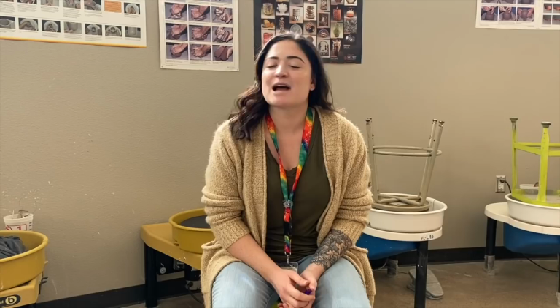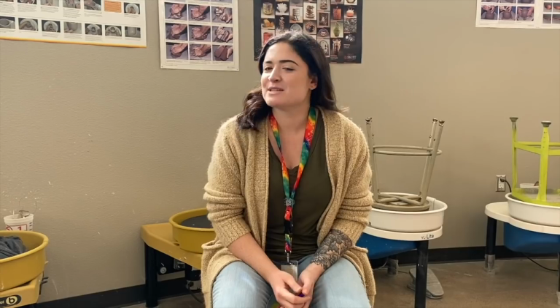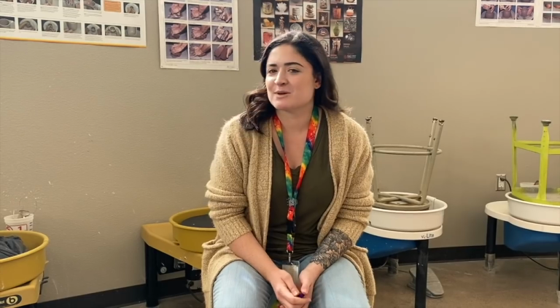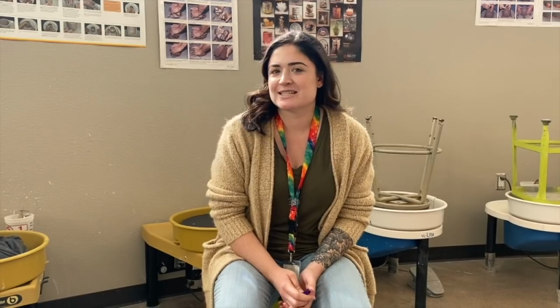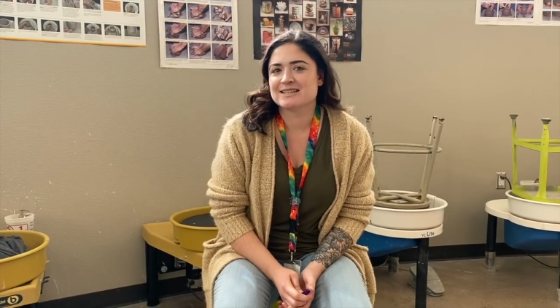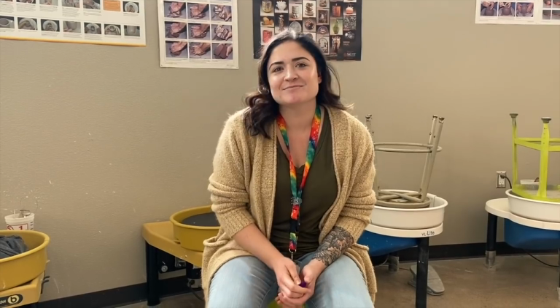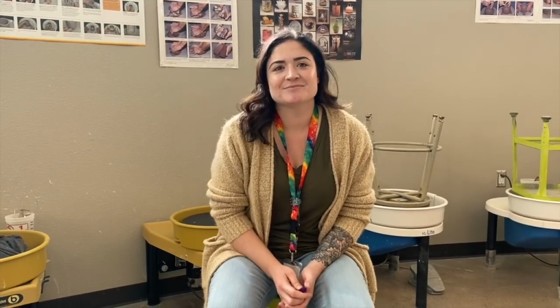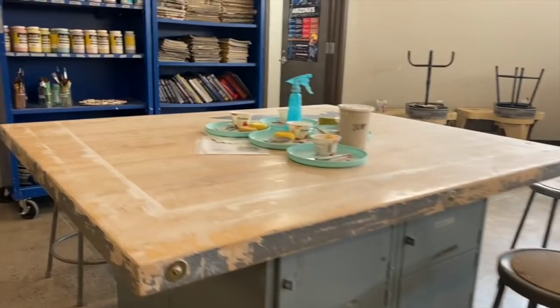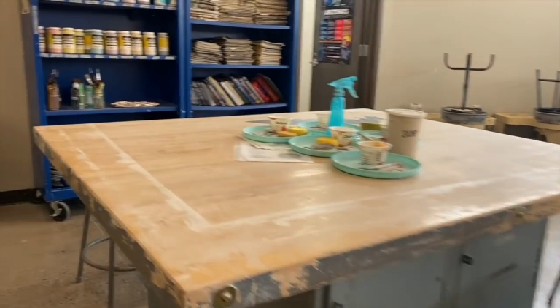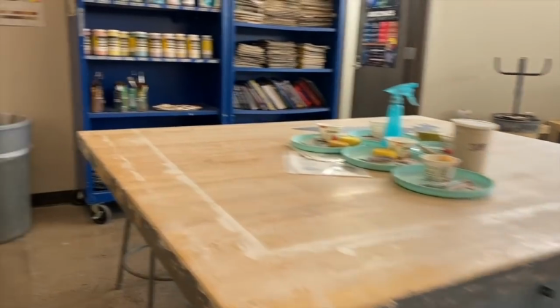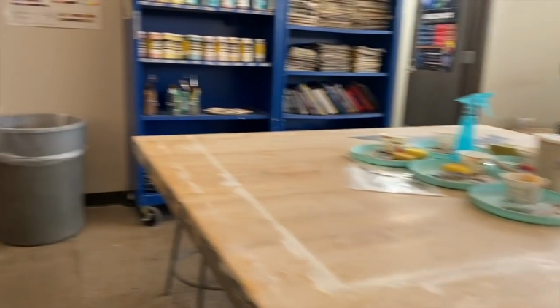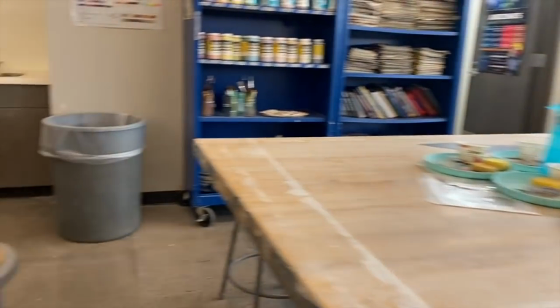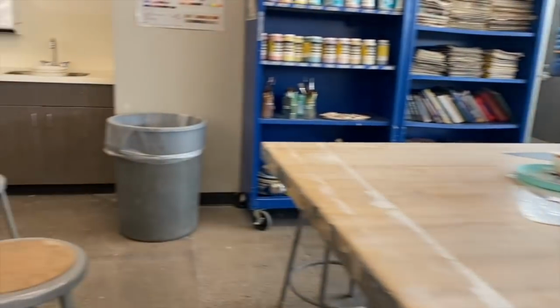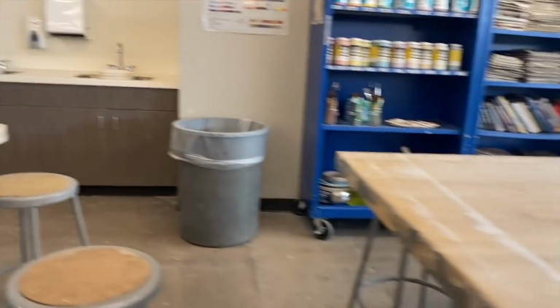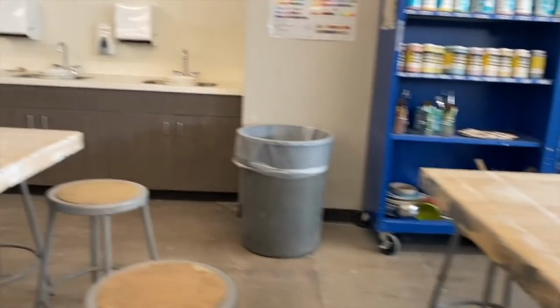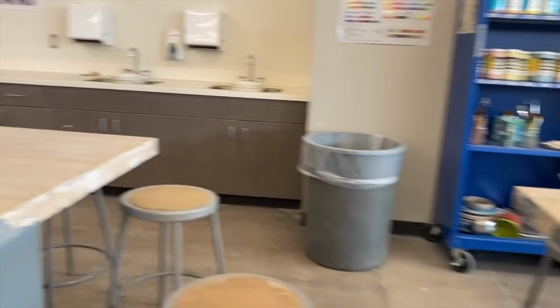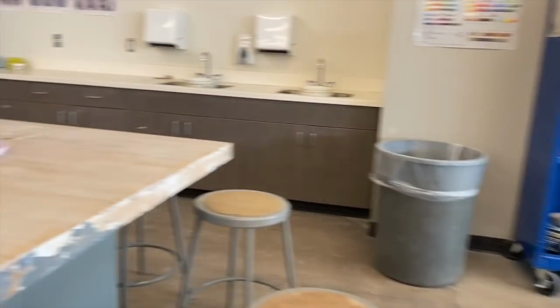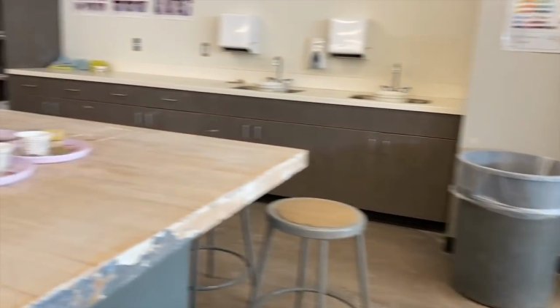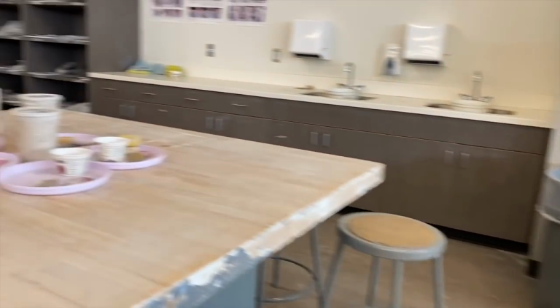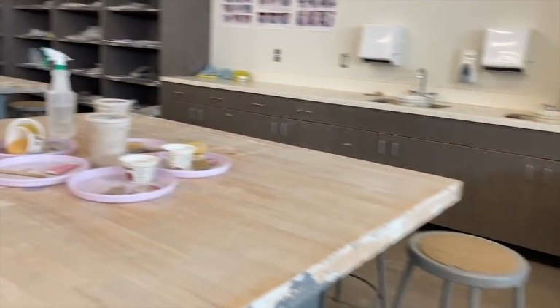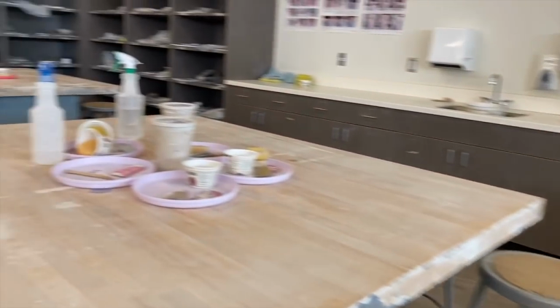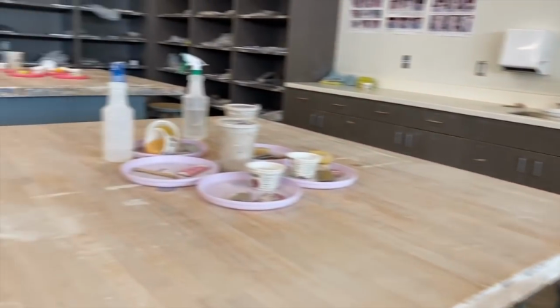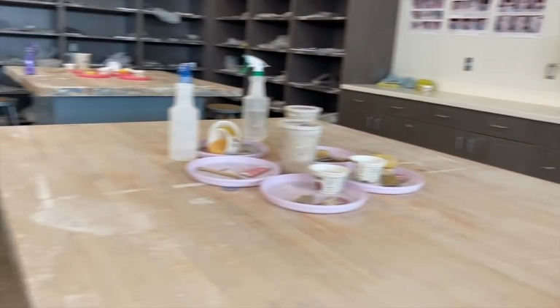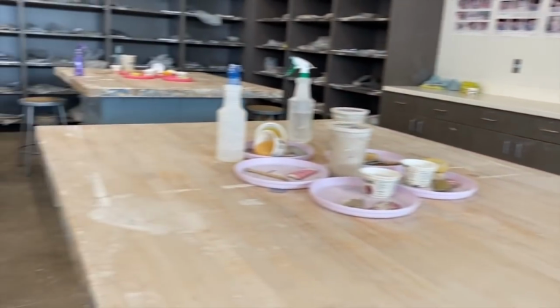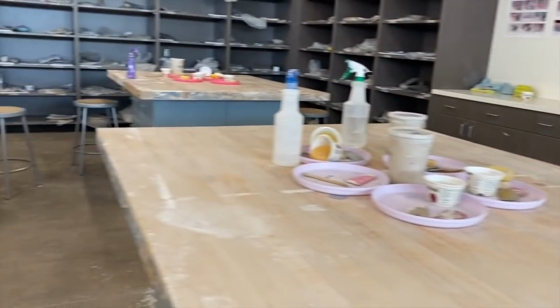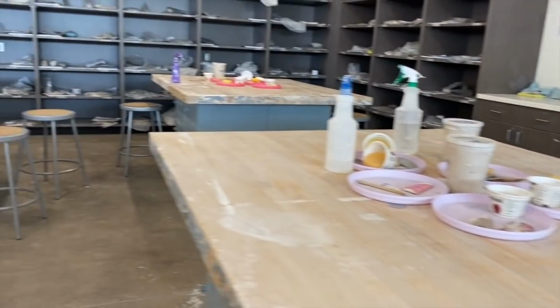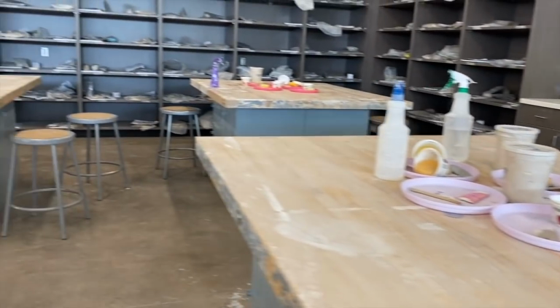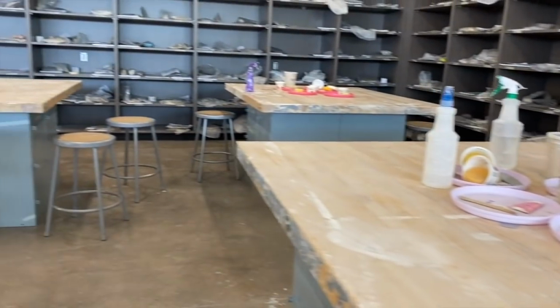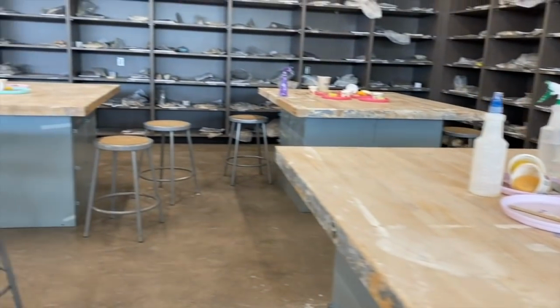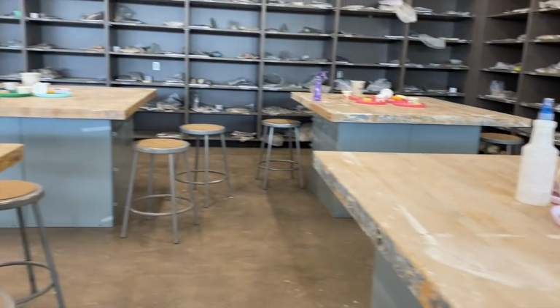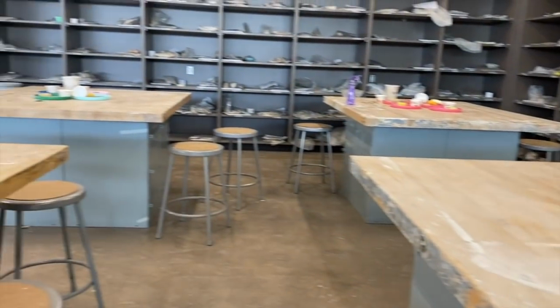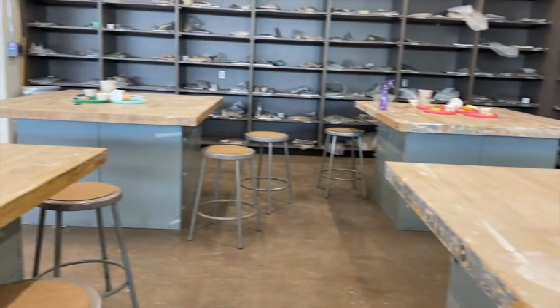I'm Ms. Weston. I teach ceramics. We just build — there's so much that we do.